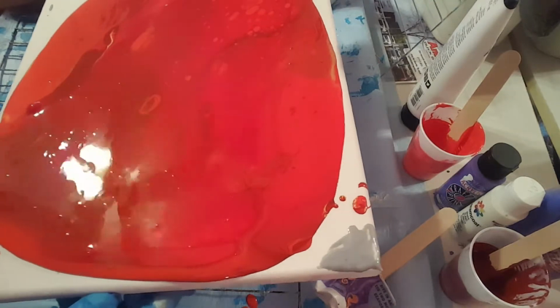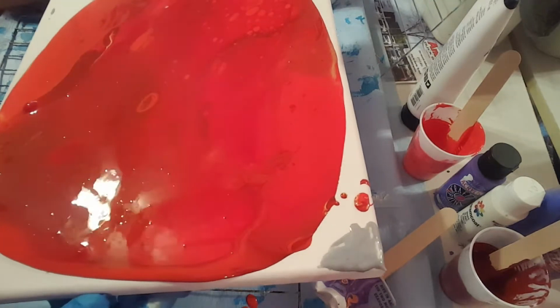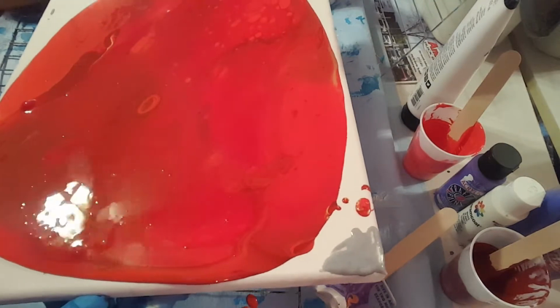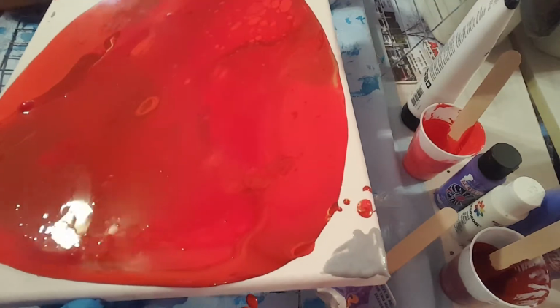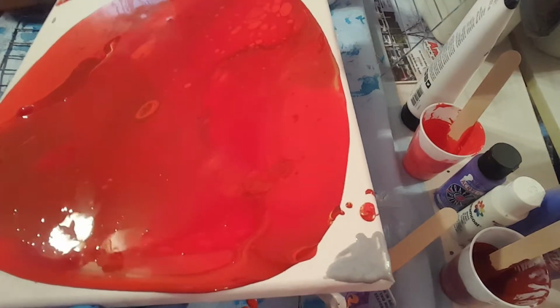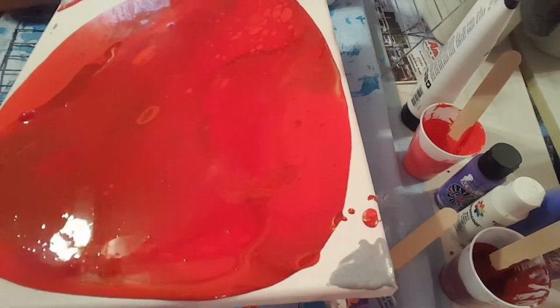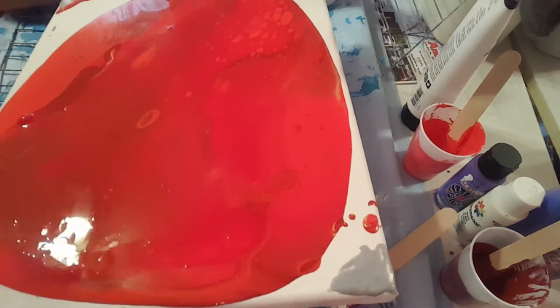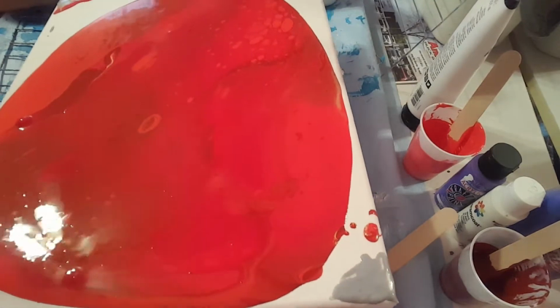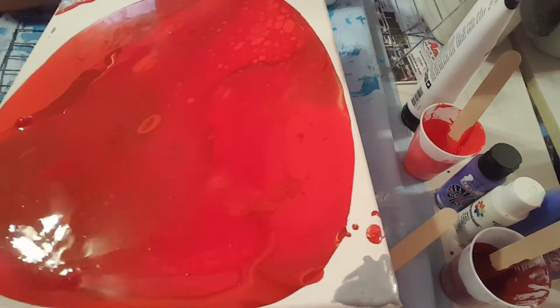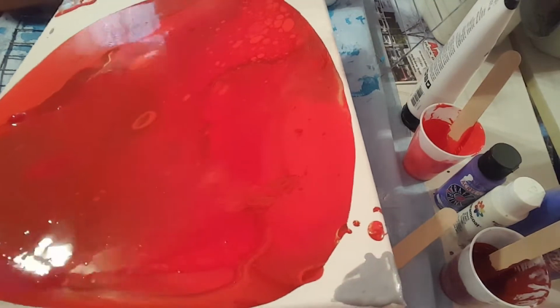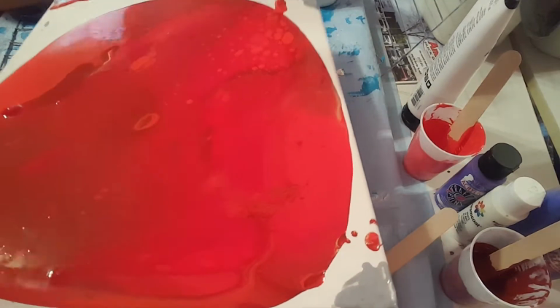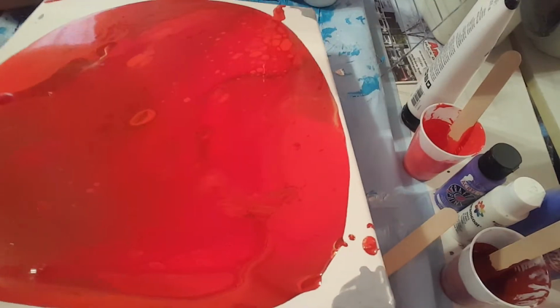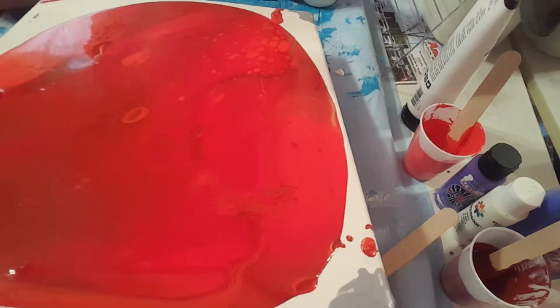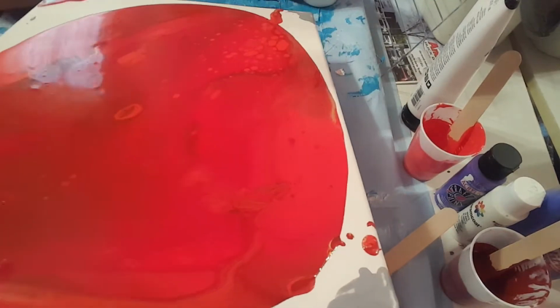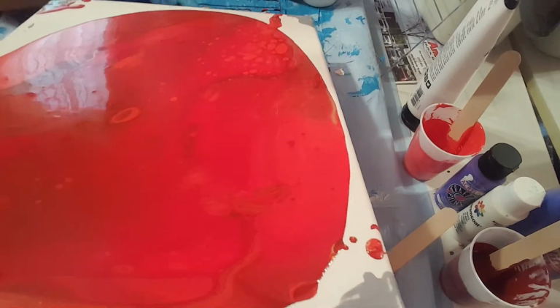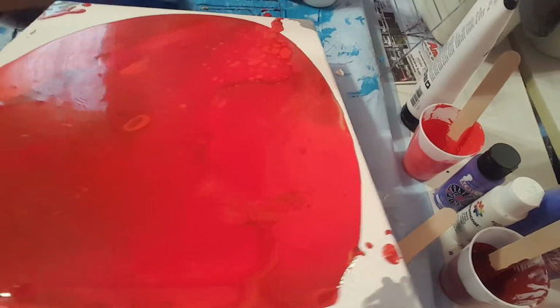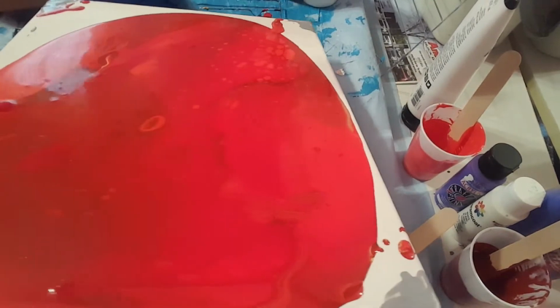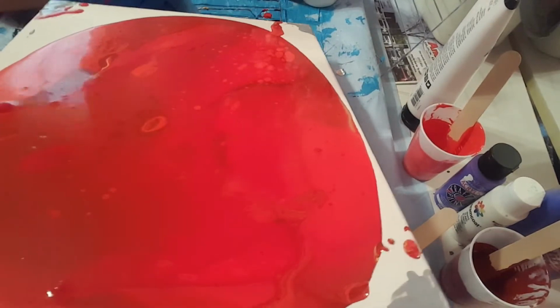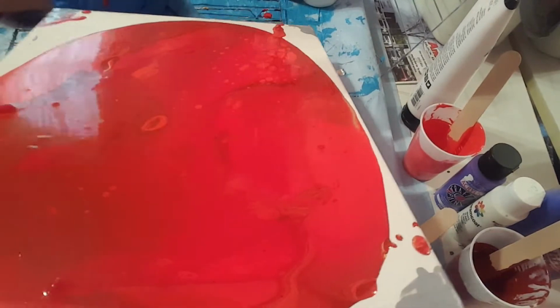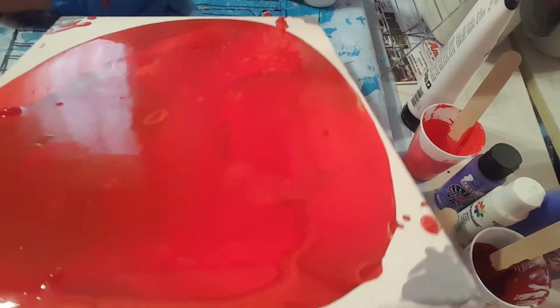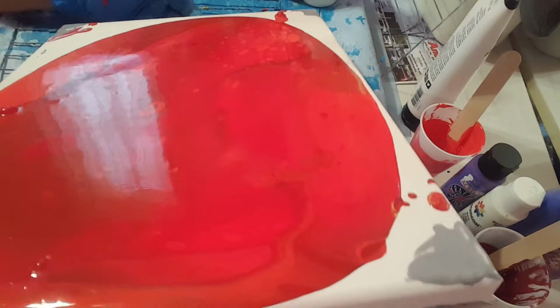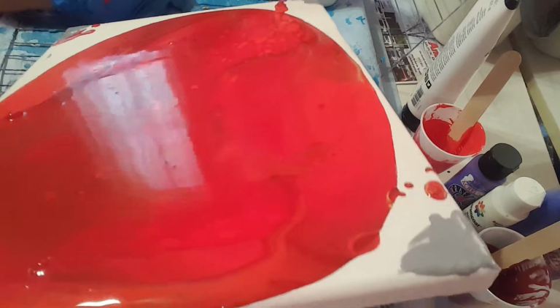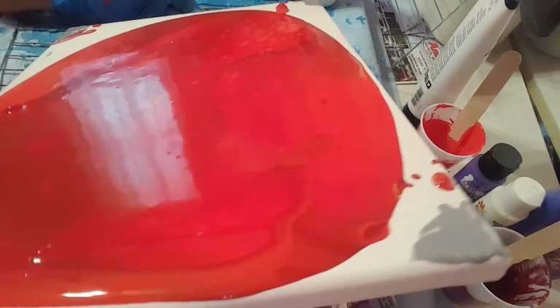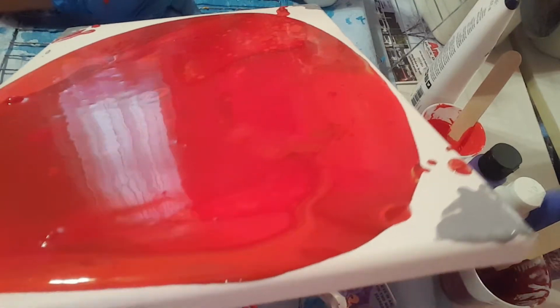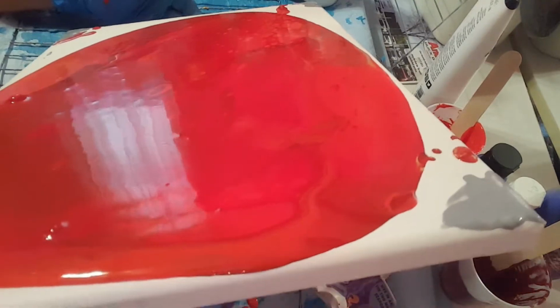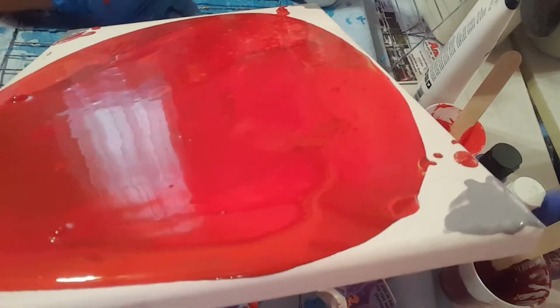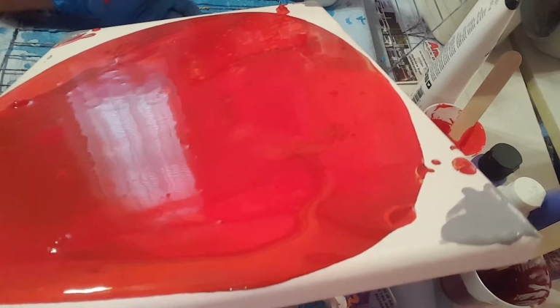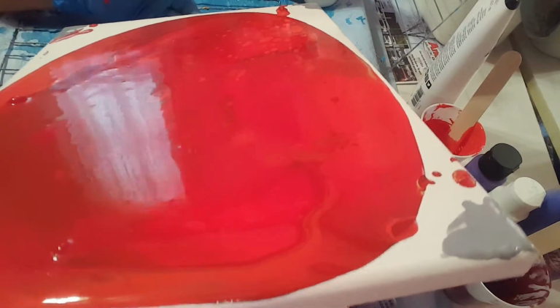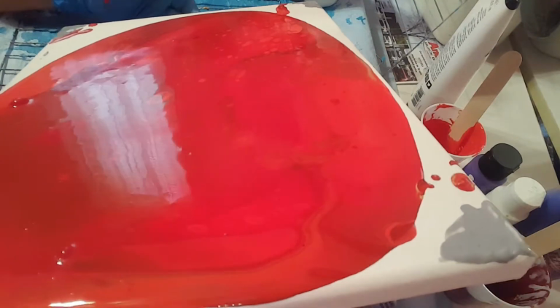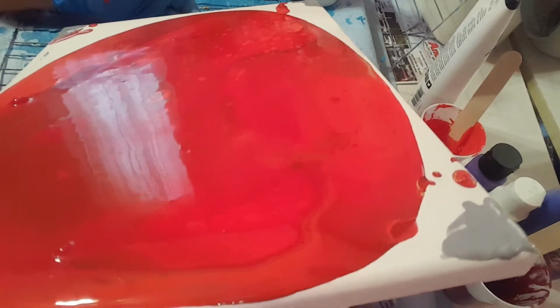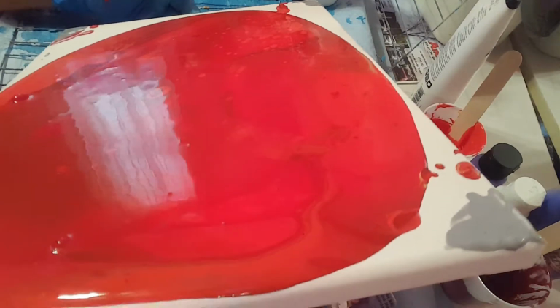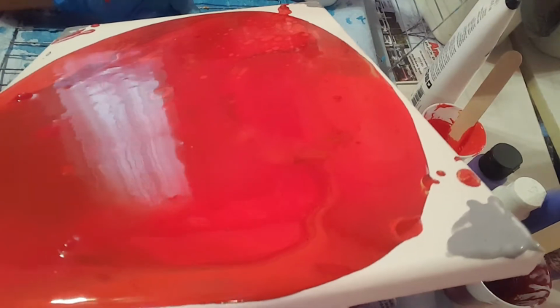Paint pouring, watching paint dry — same, same. Kind of, sort of.